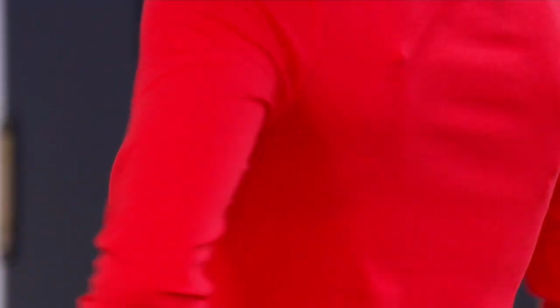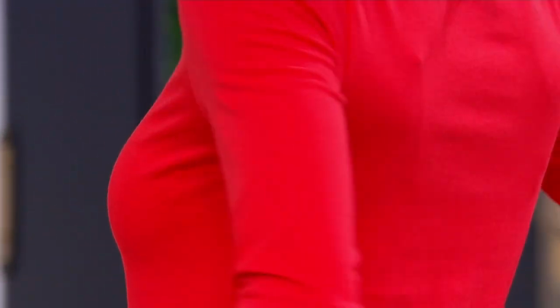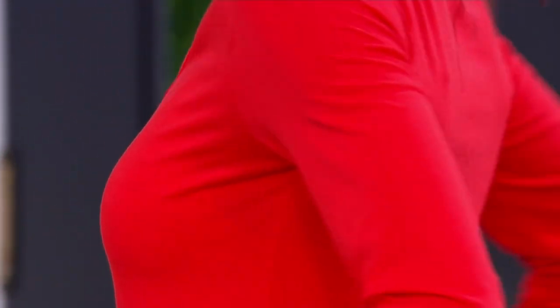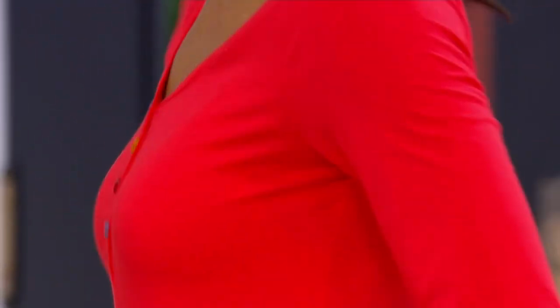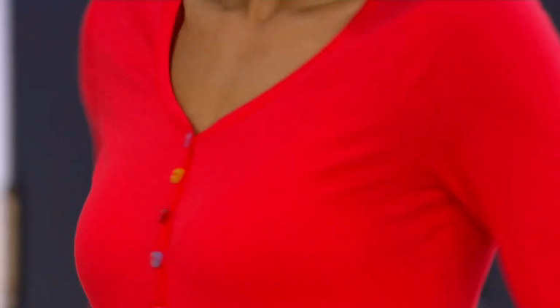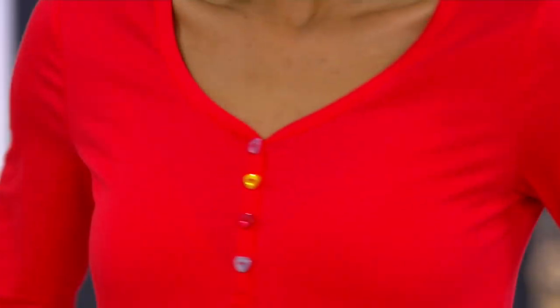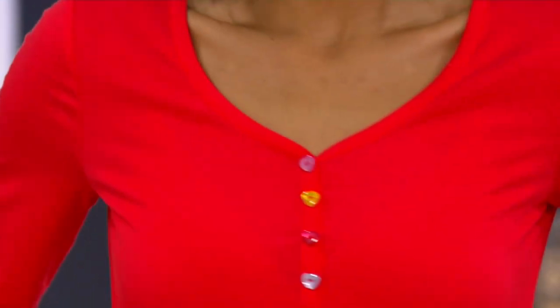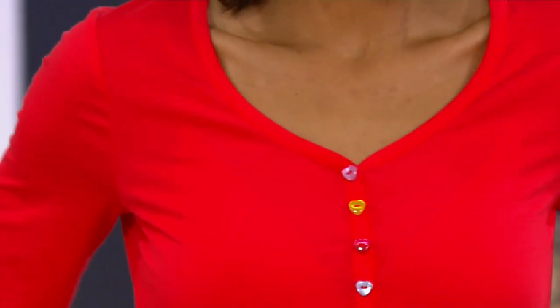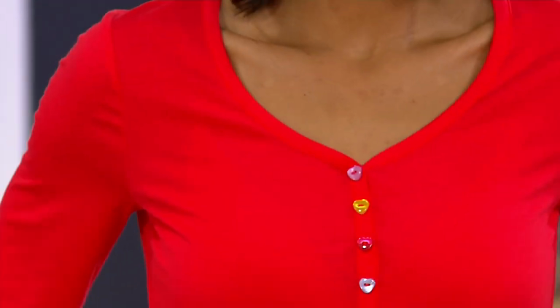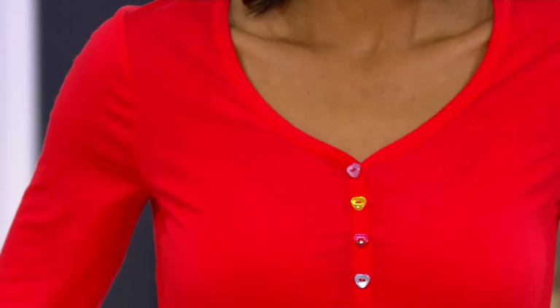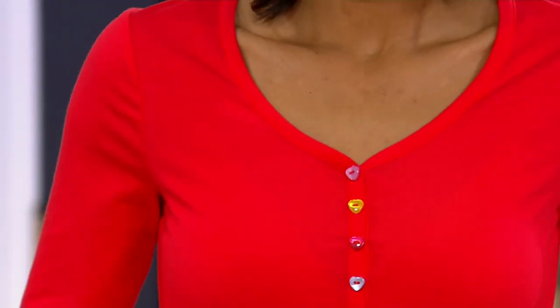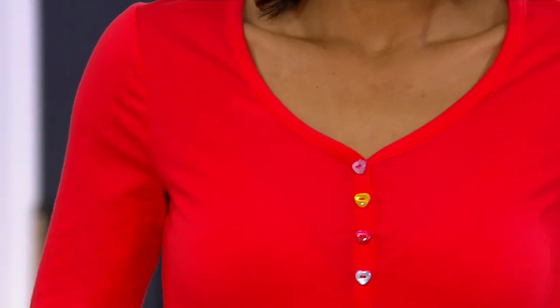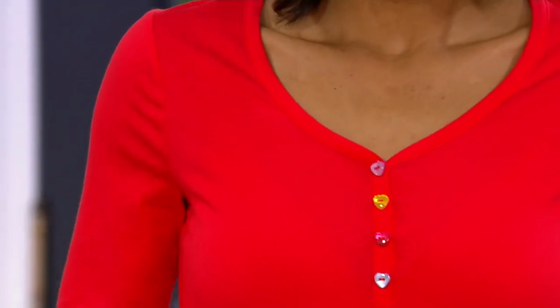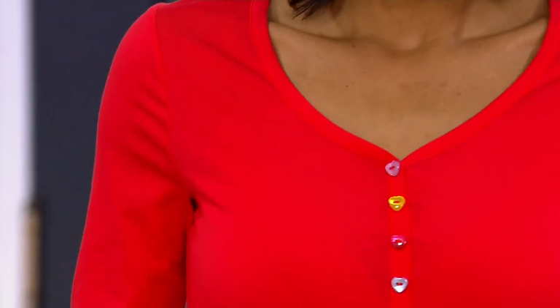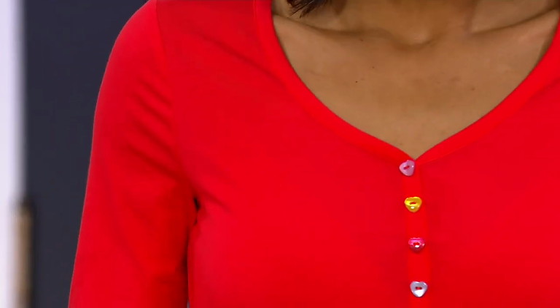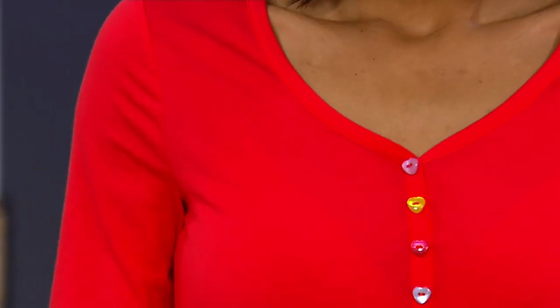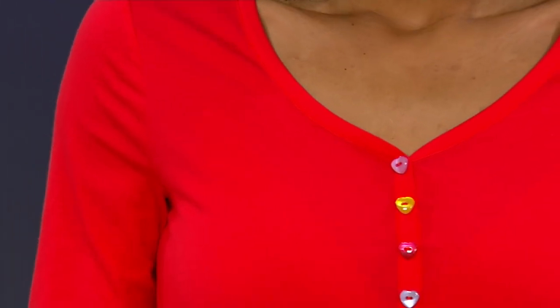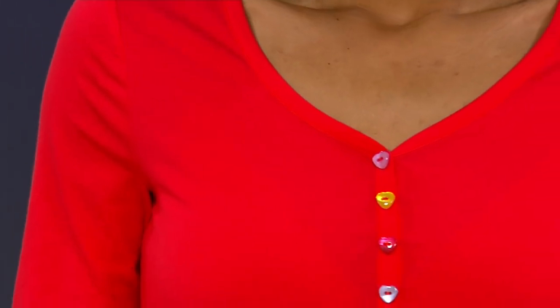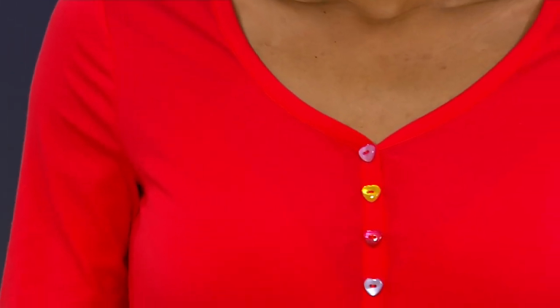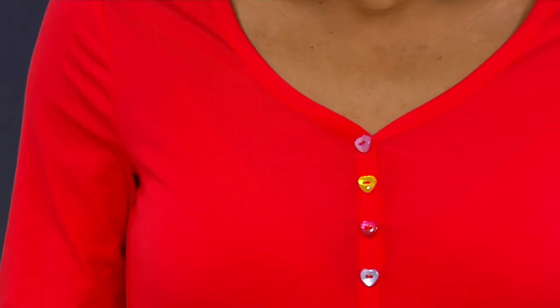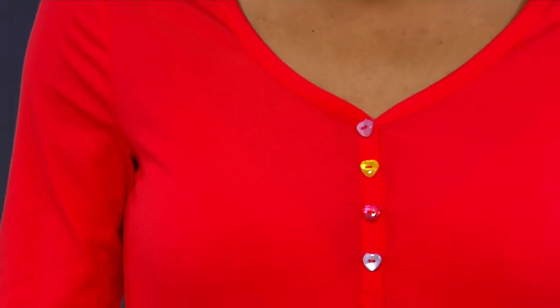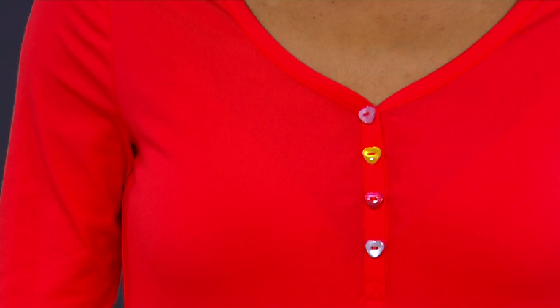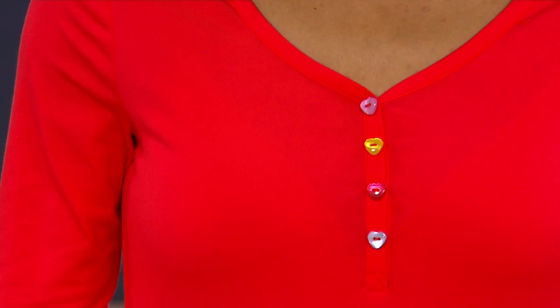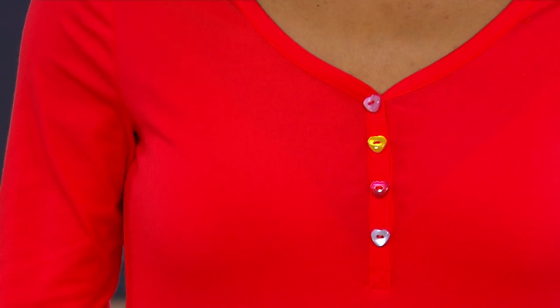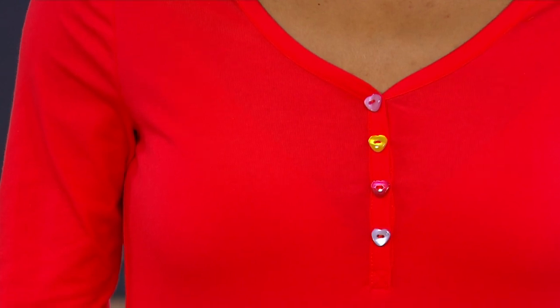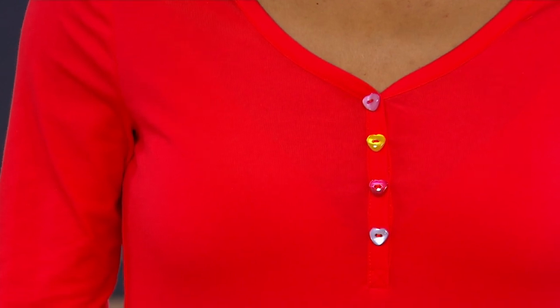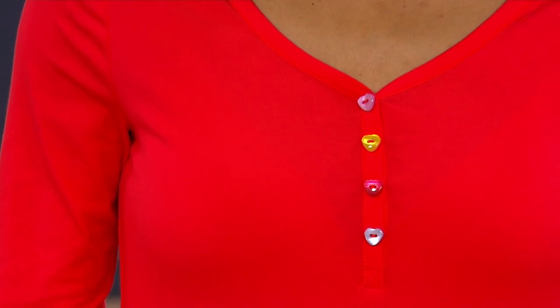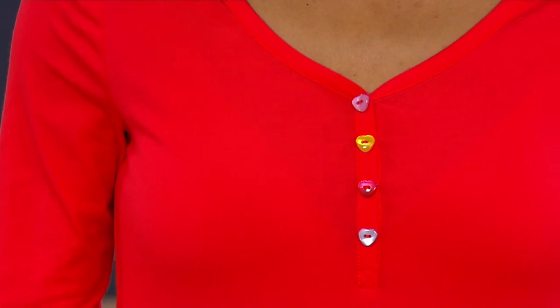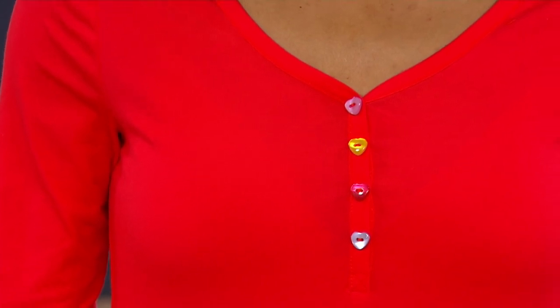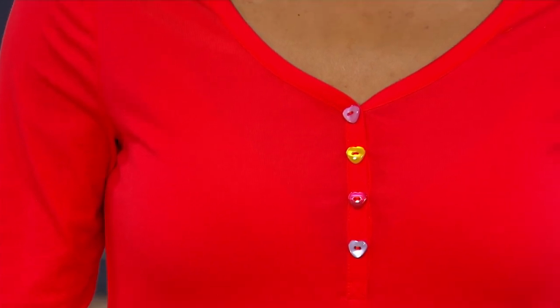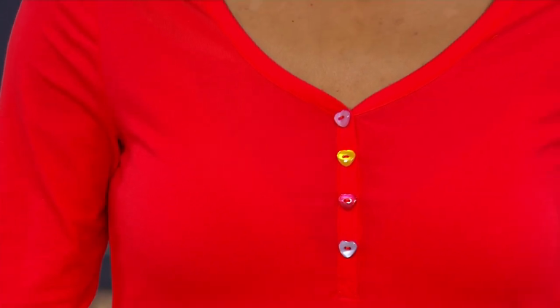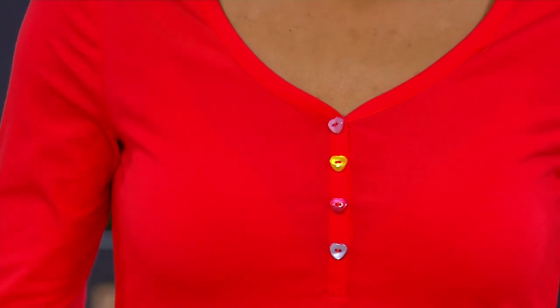$33.60 is the price. And we have five colors.